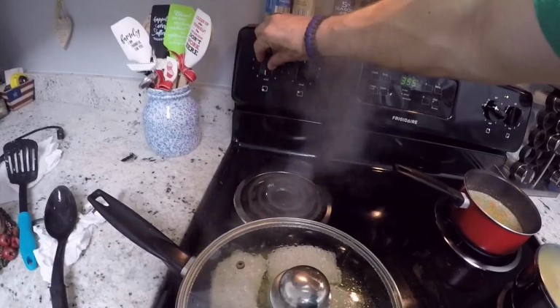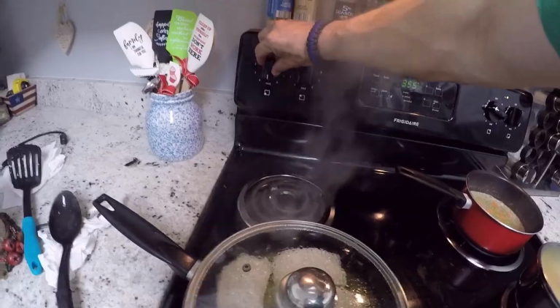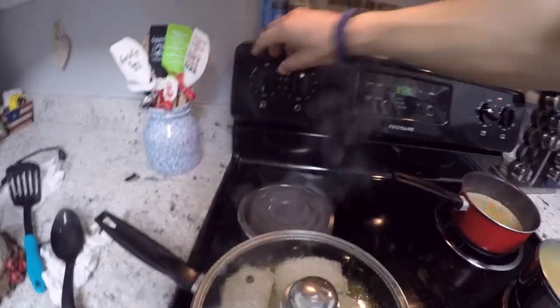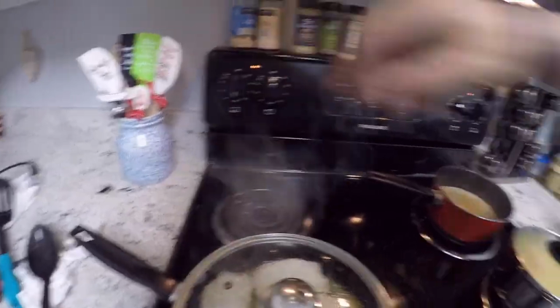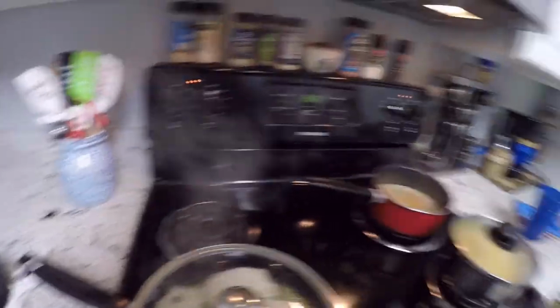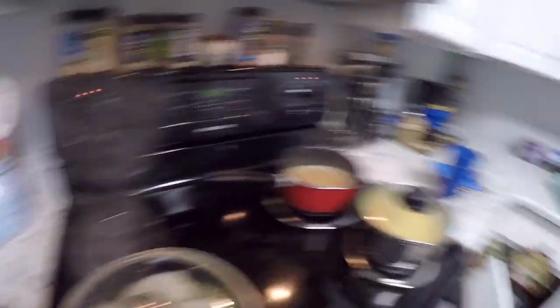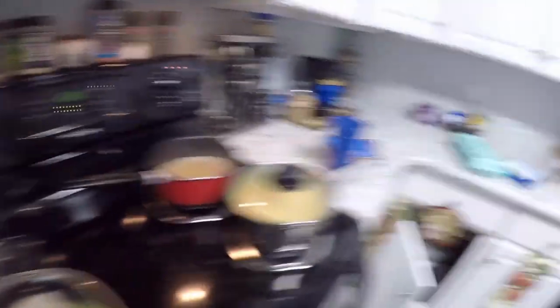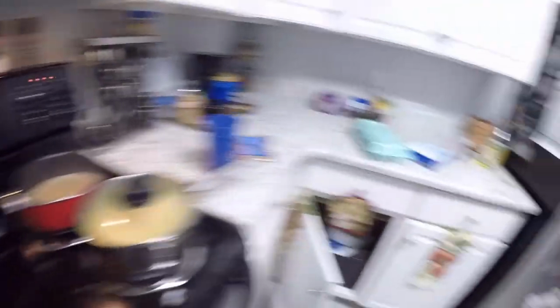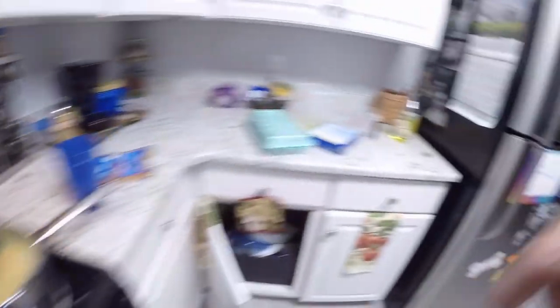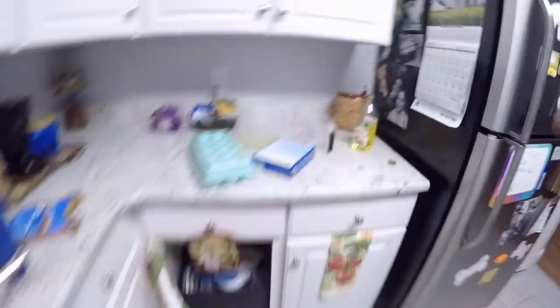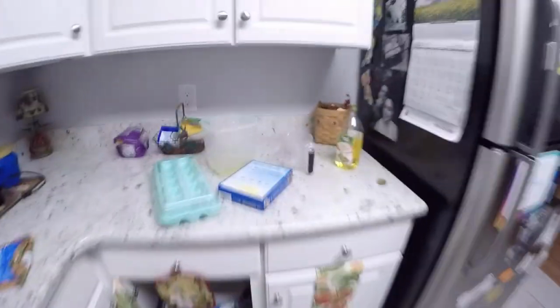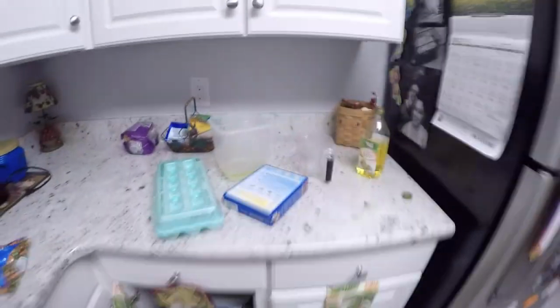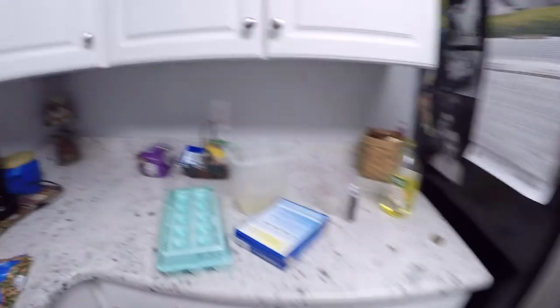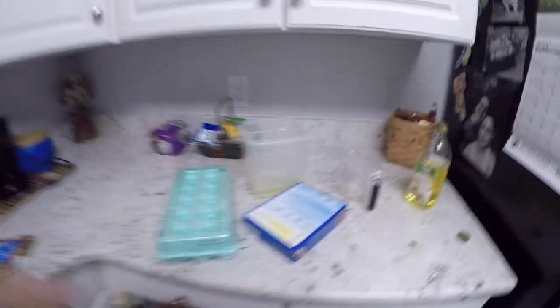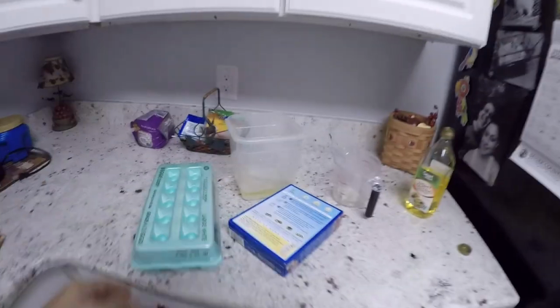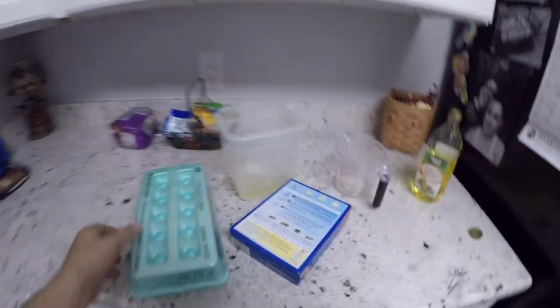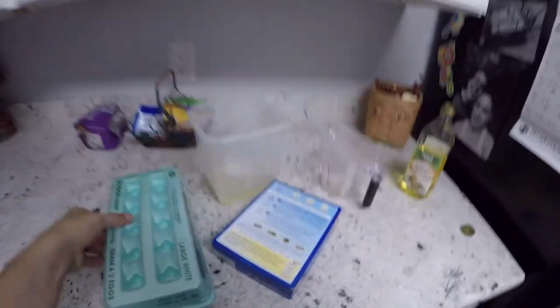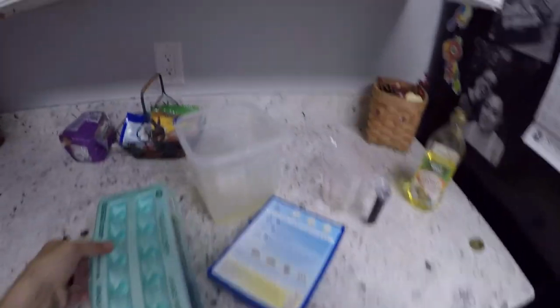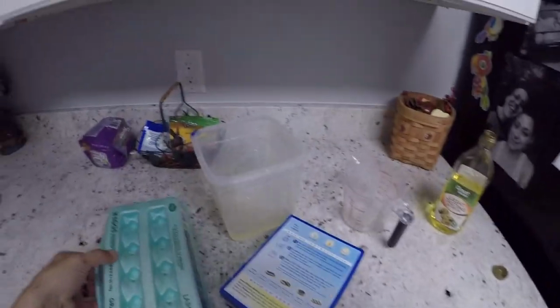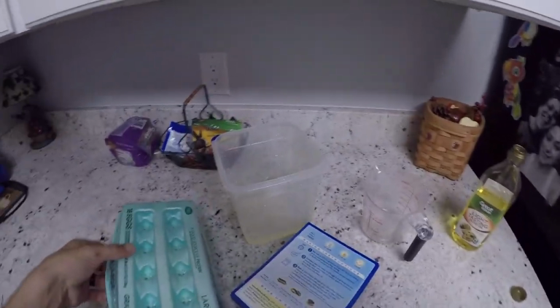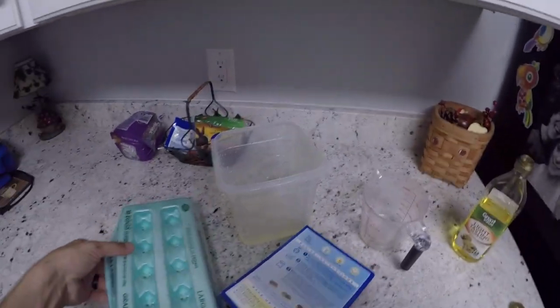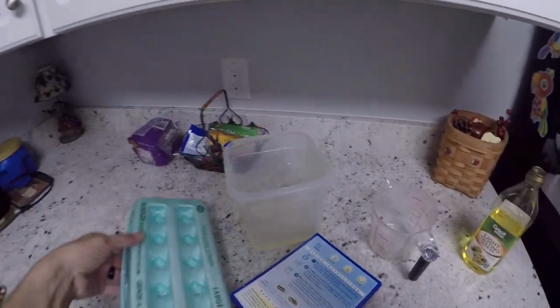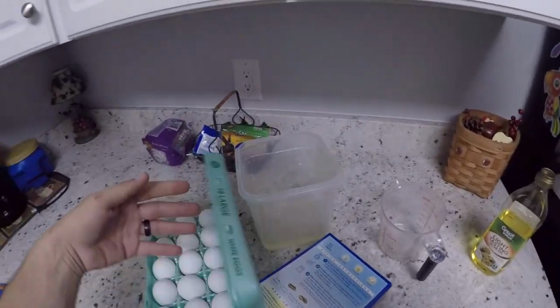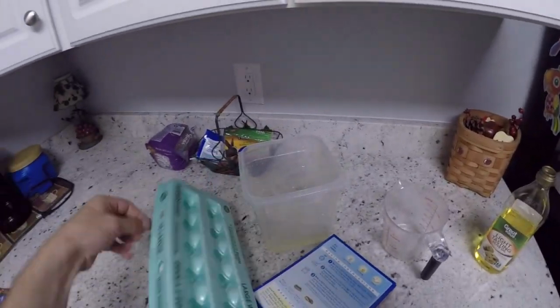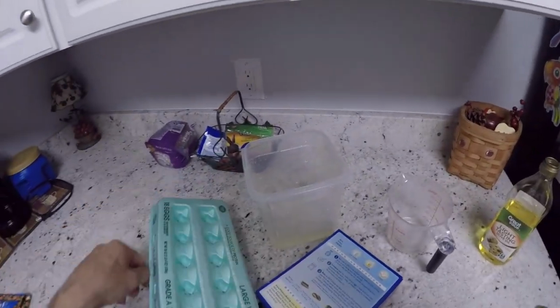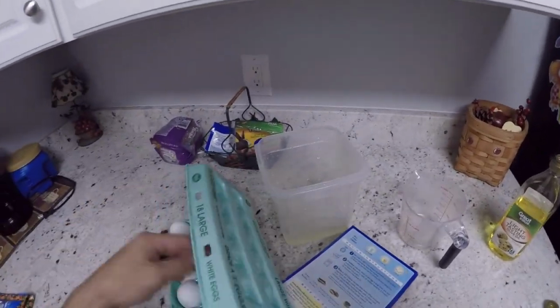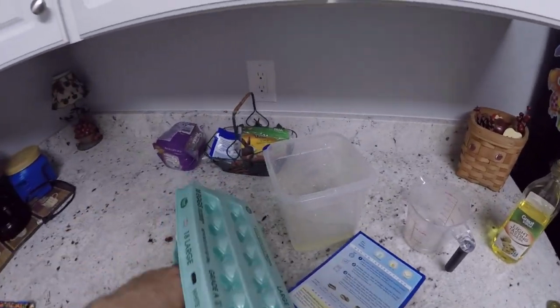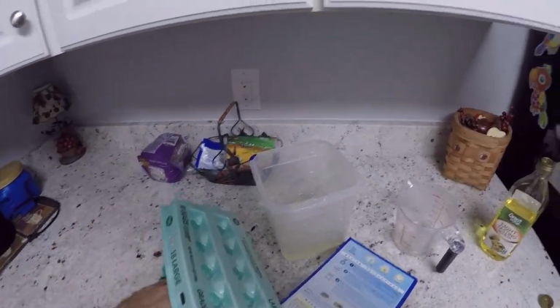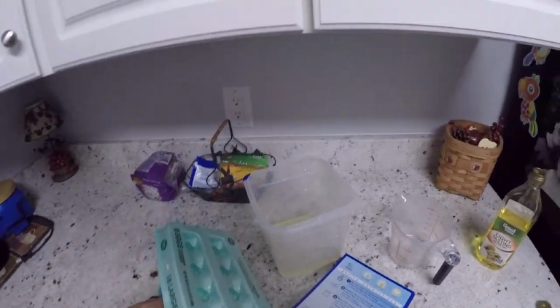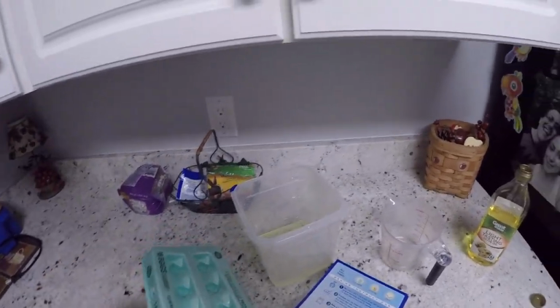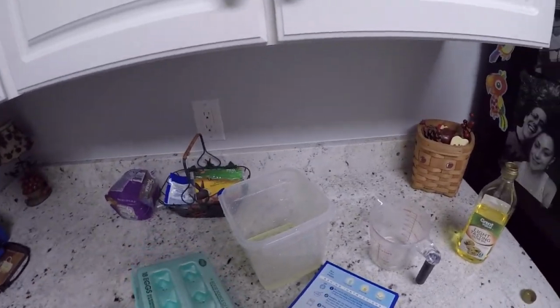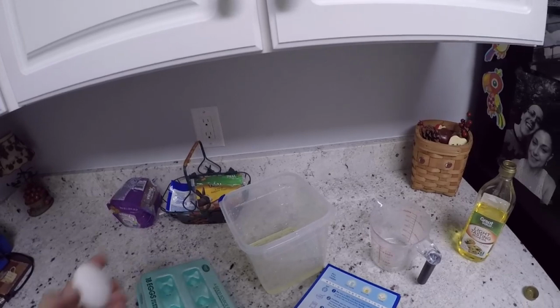Turn it back down to a medium. Okay, back to over here. So we got to add three eggs.